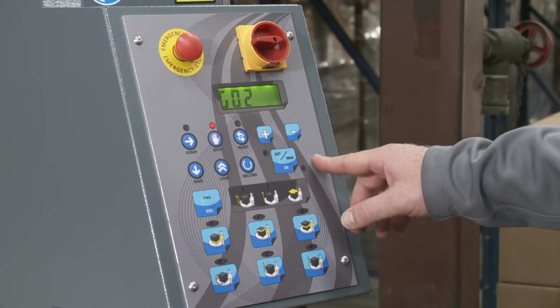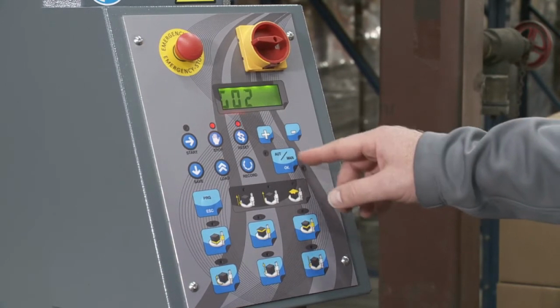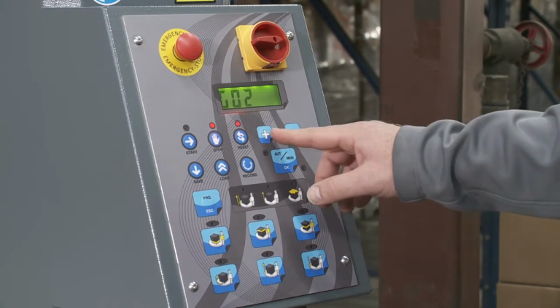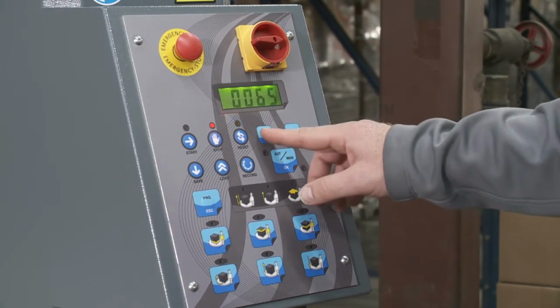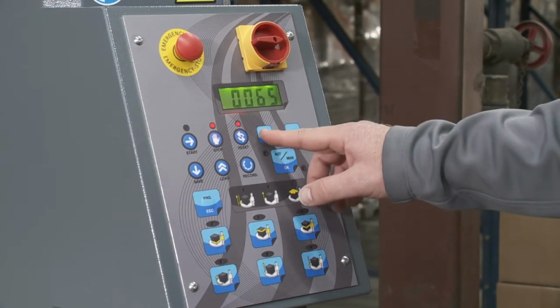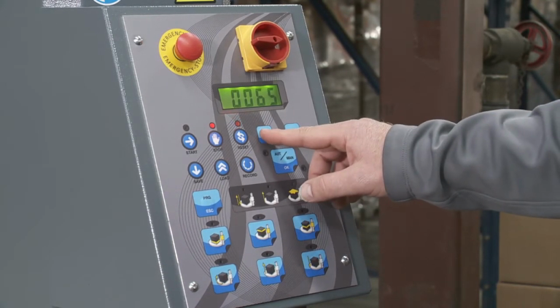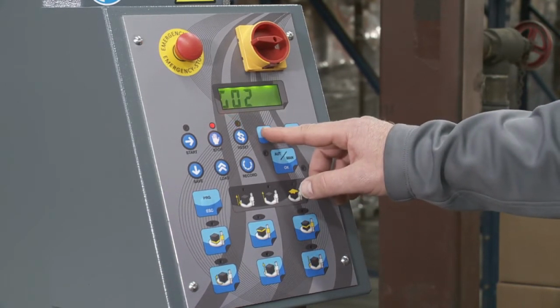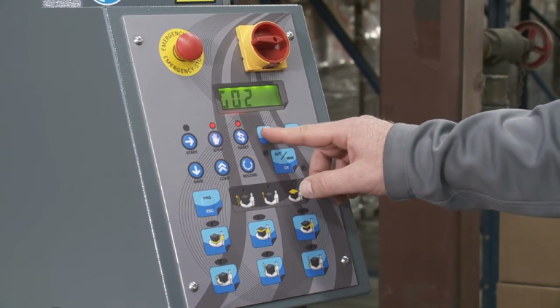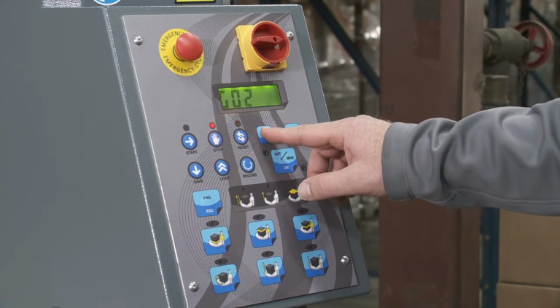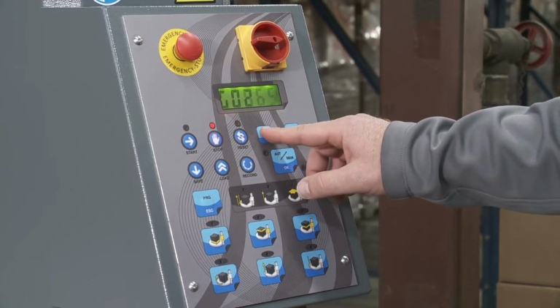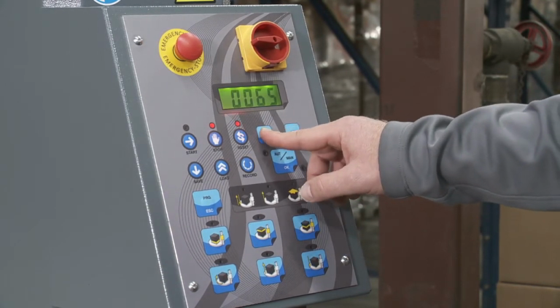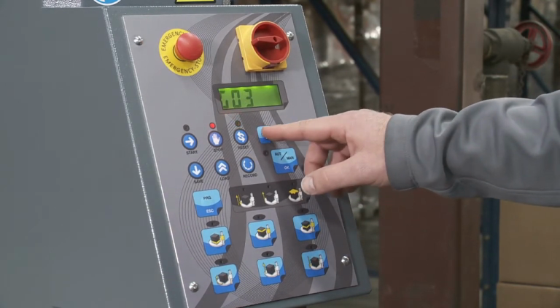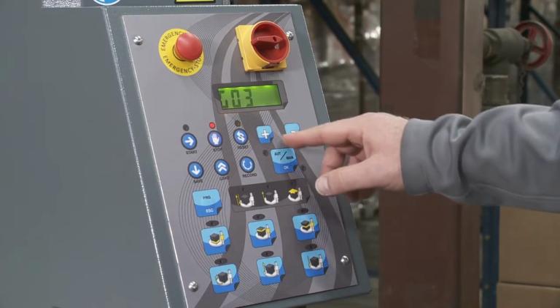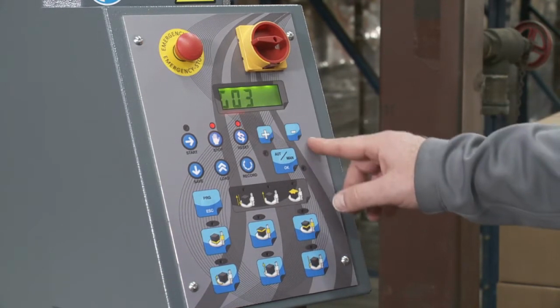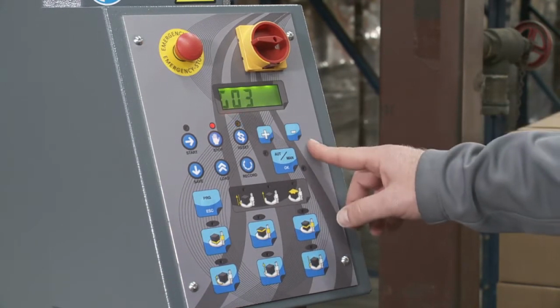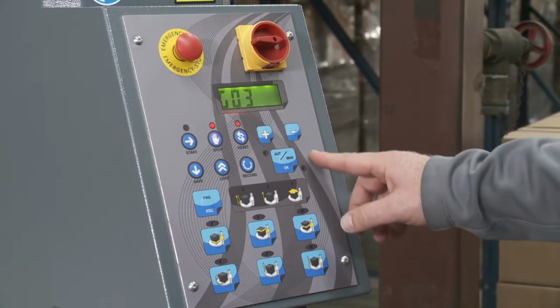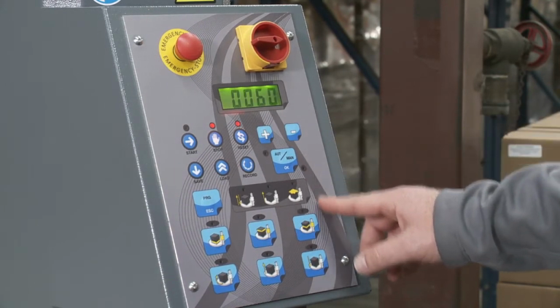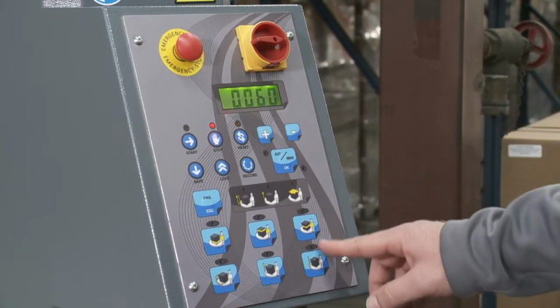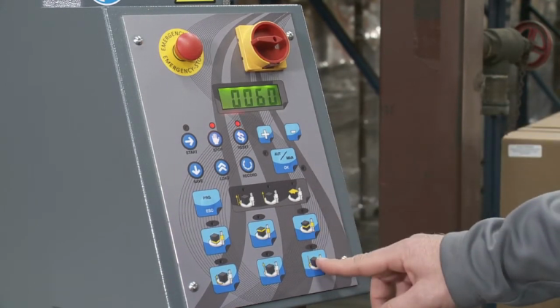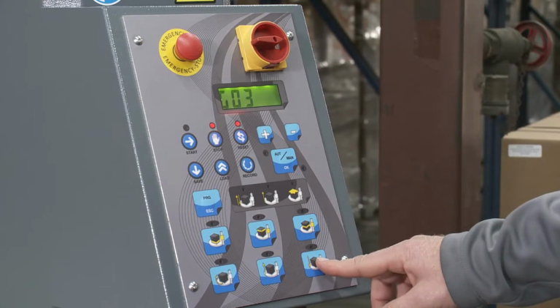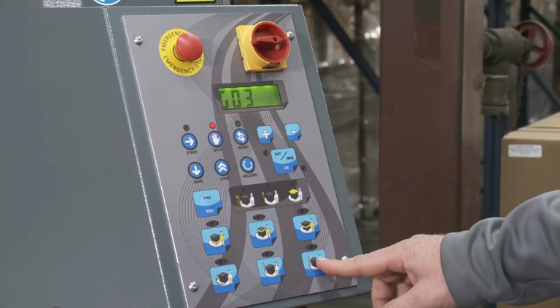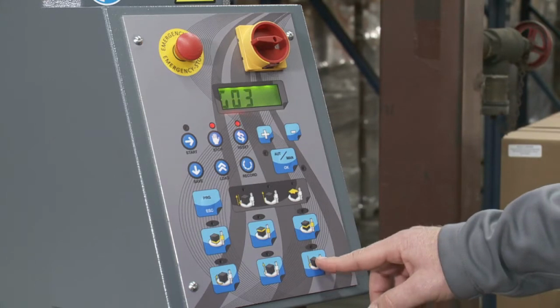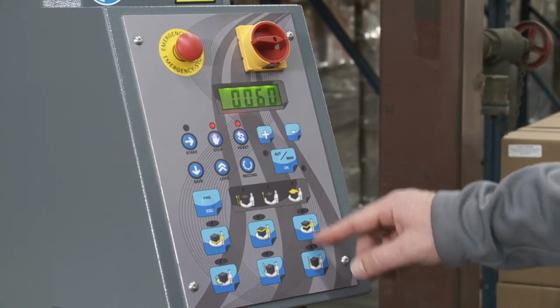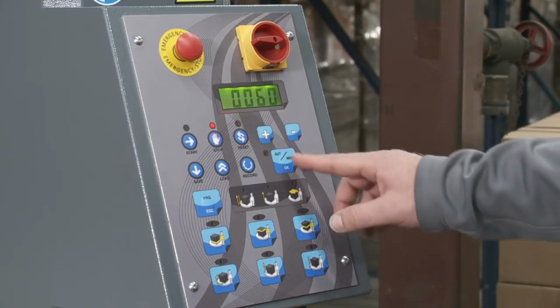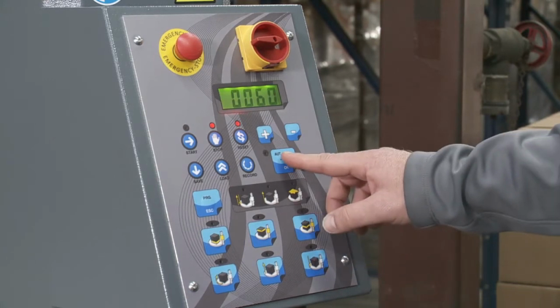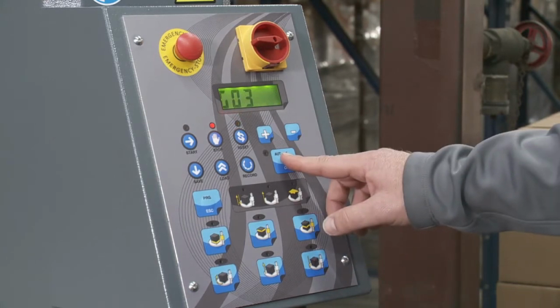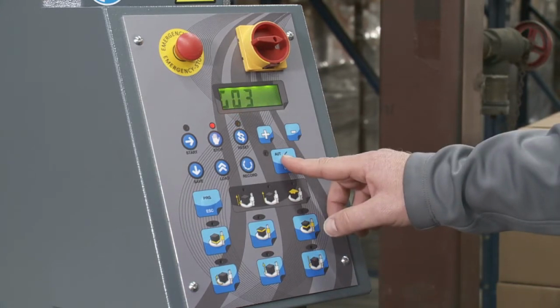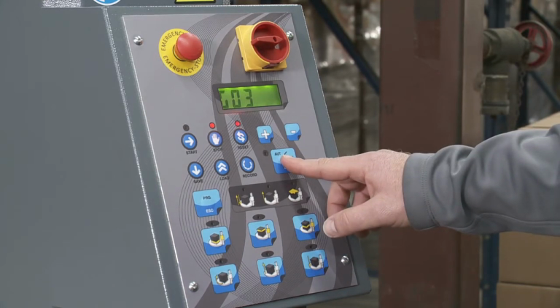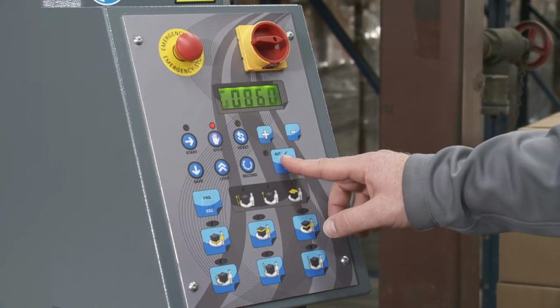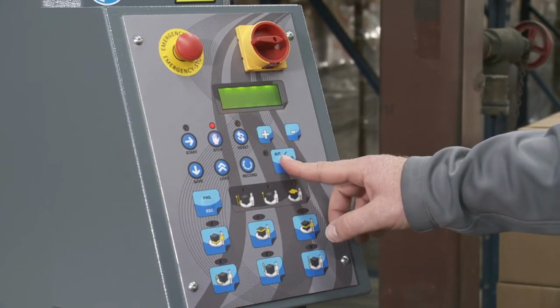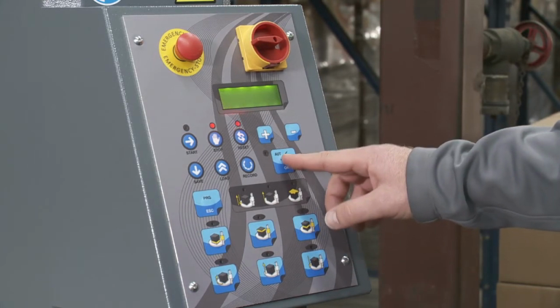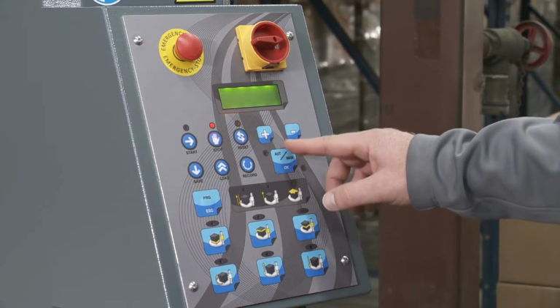Now I hit the plus sign to go to the next one — that's G3, the down speed. I click OK again and go to 65, then click OK.